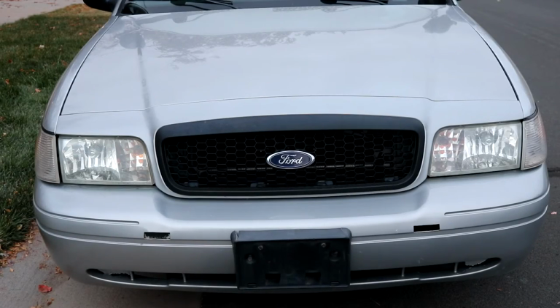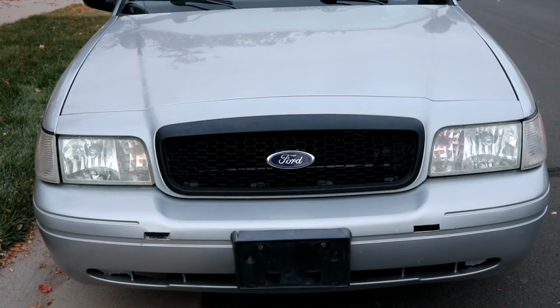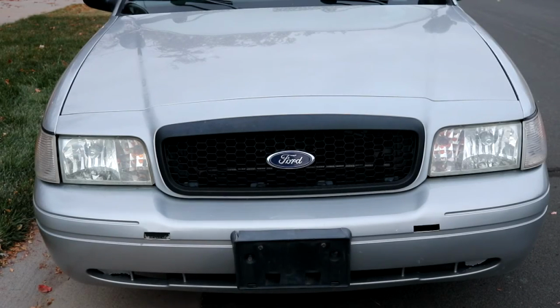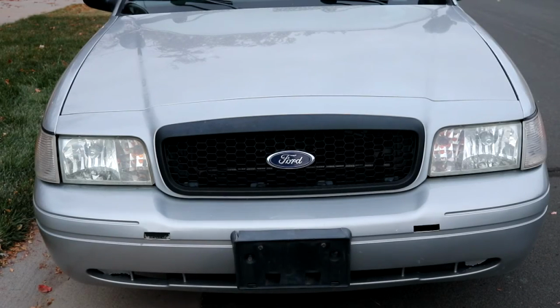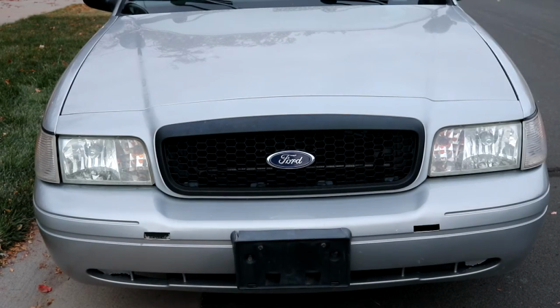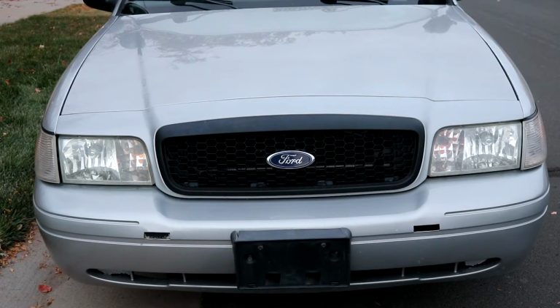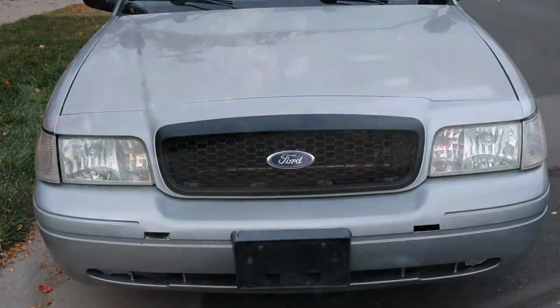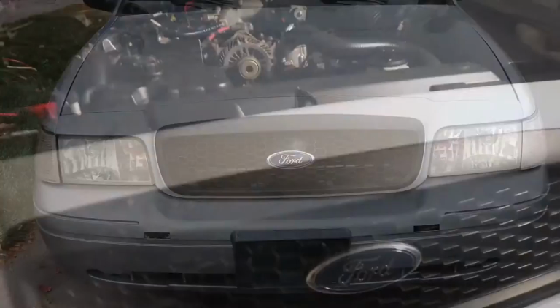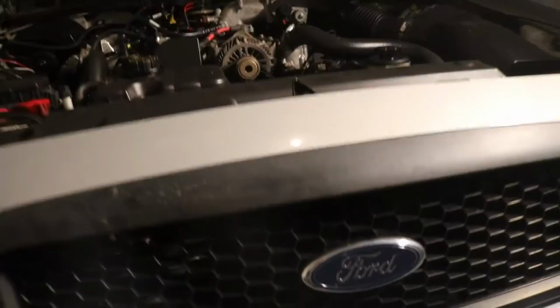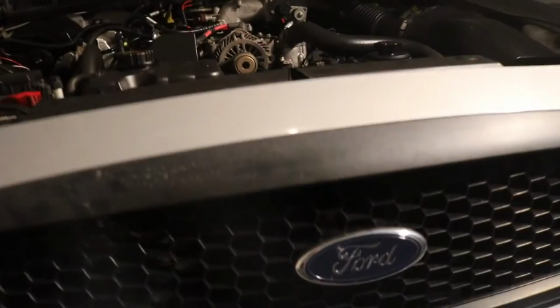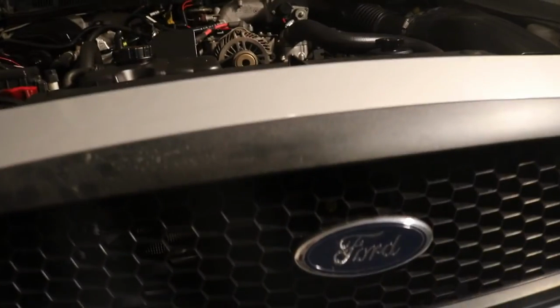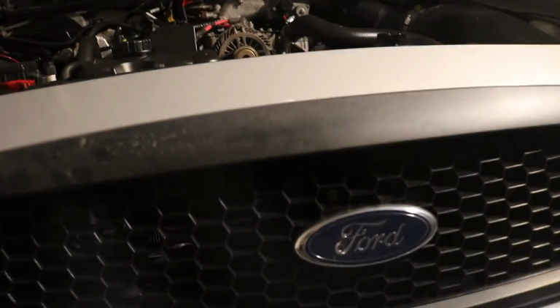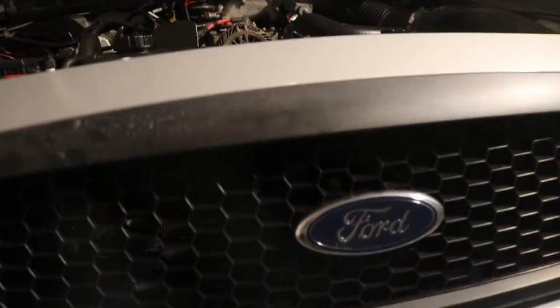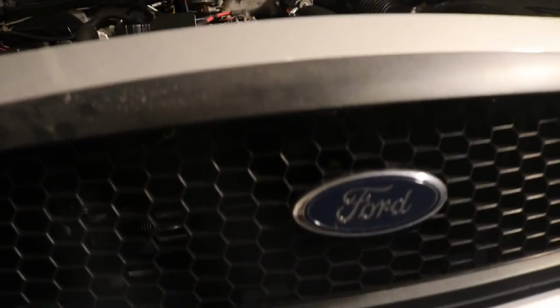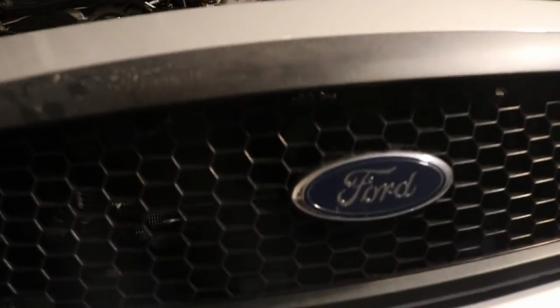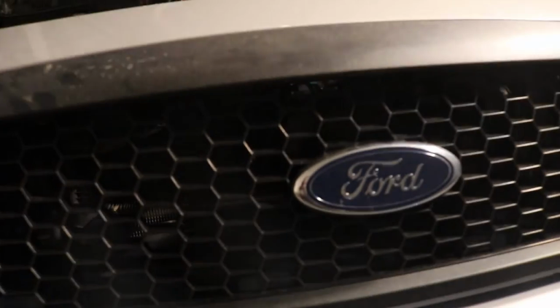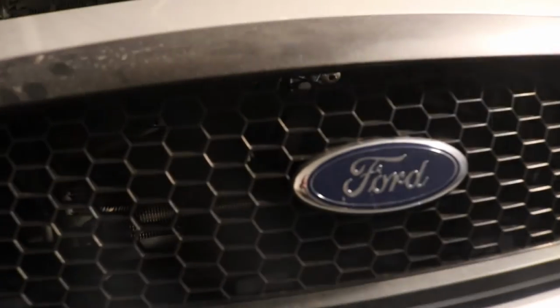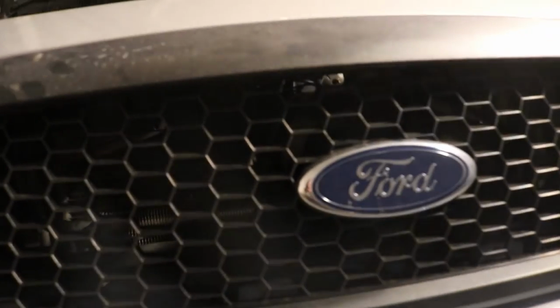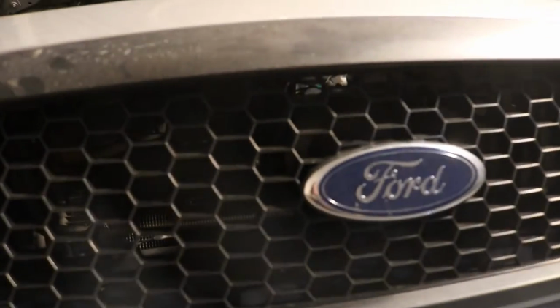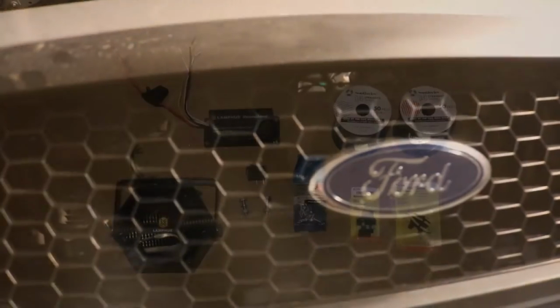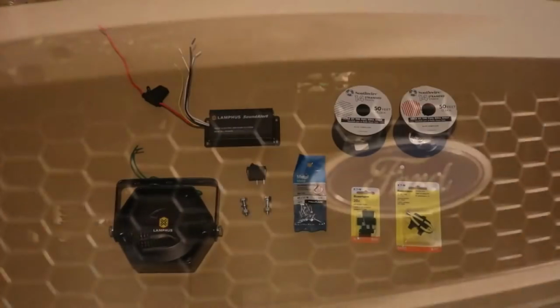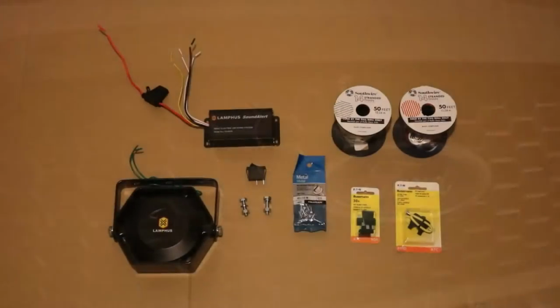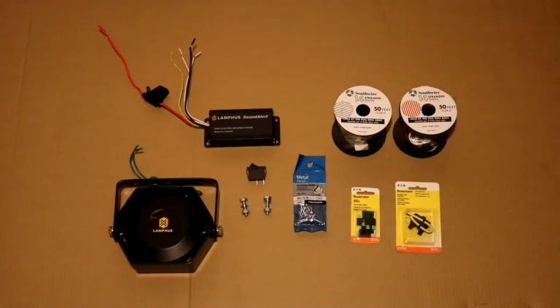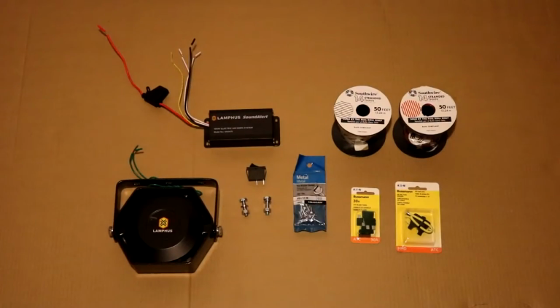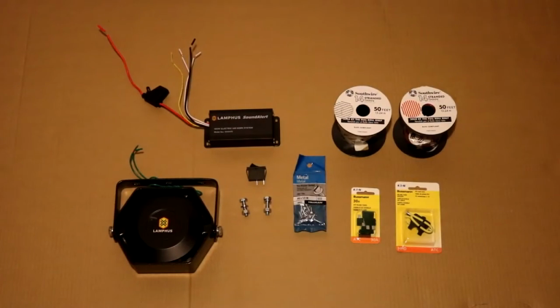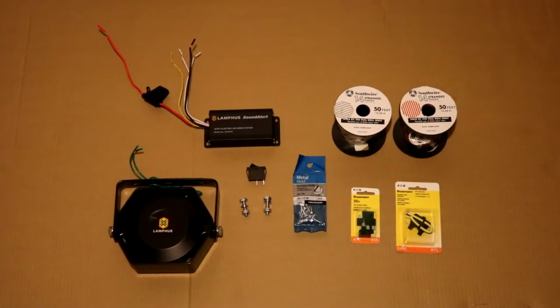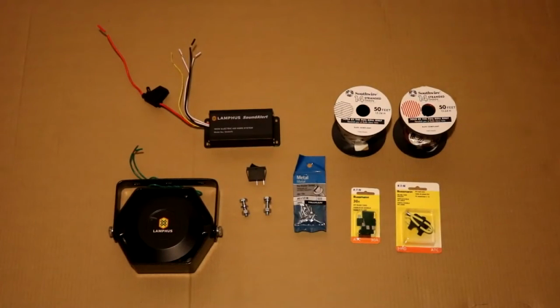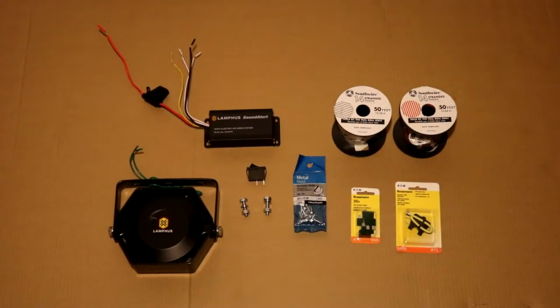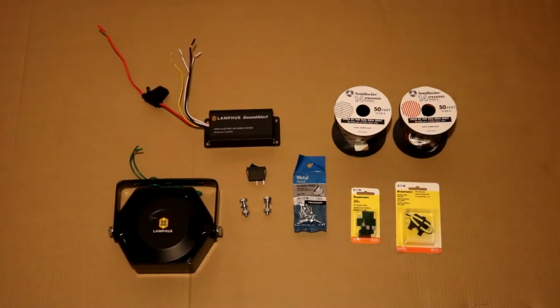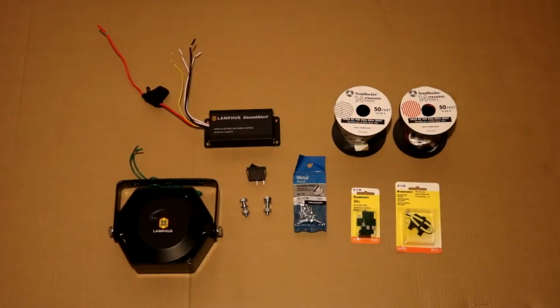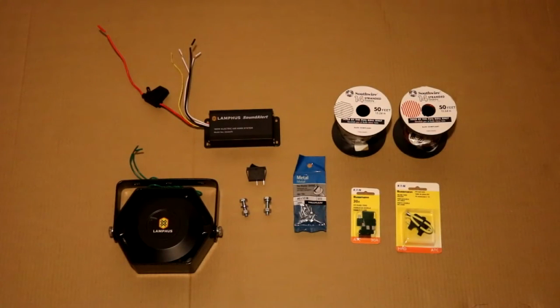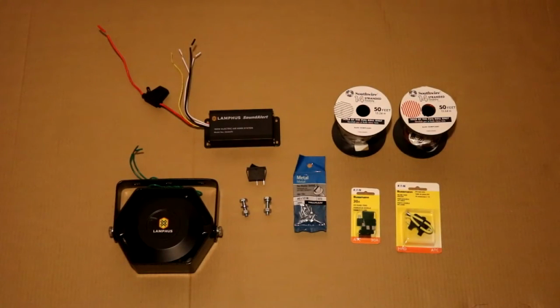Hey everyone, it's Crown Vic Caleb here, and today we're going to be installing the LAMPFIS Sound Alert Air Horn, so let's get started.